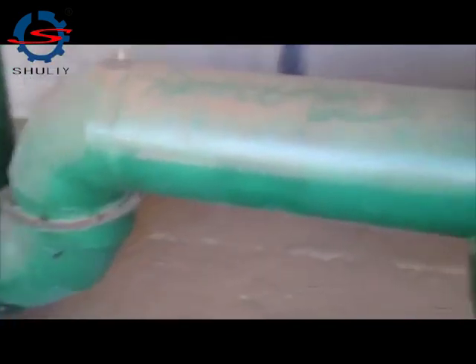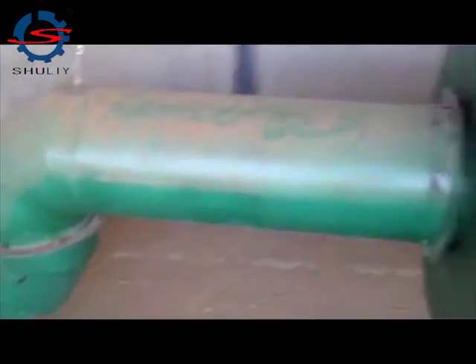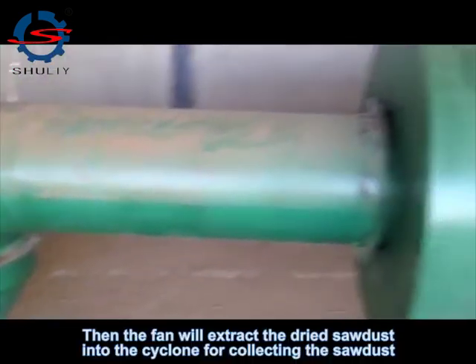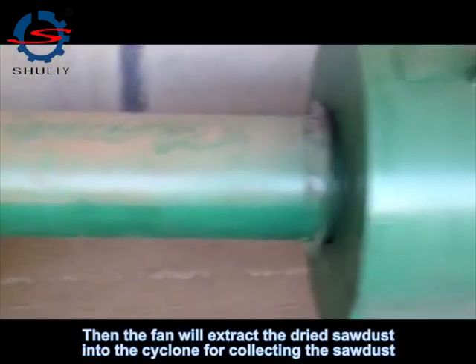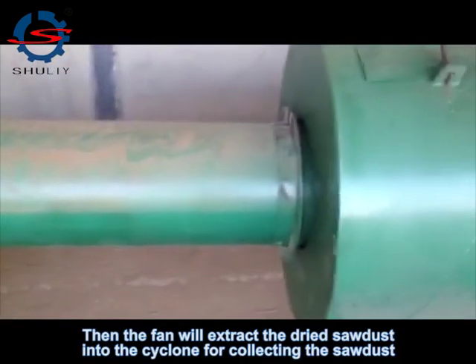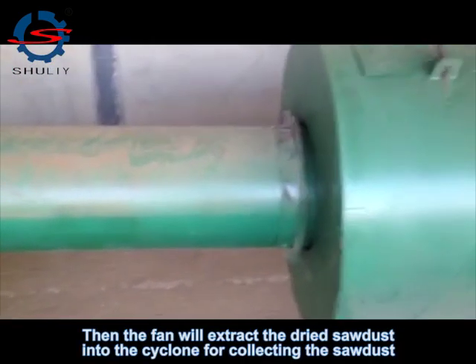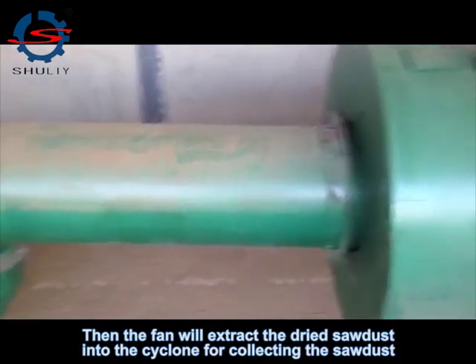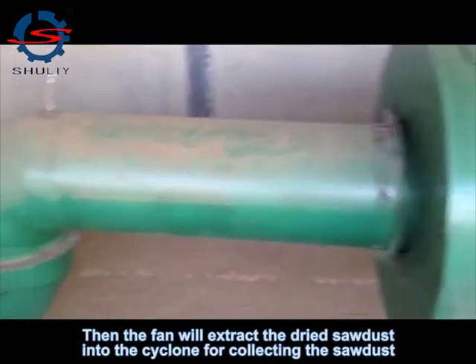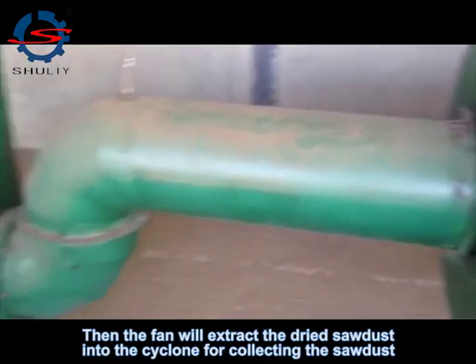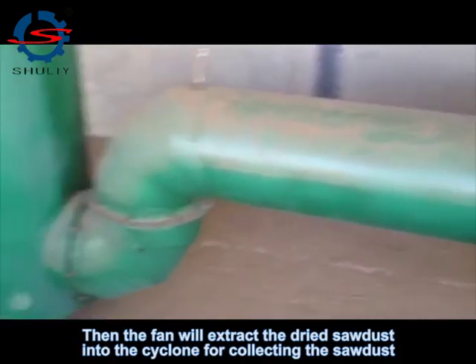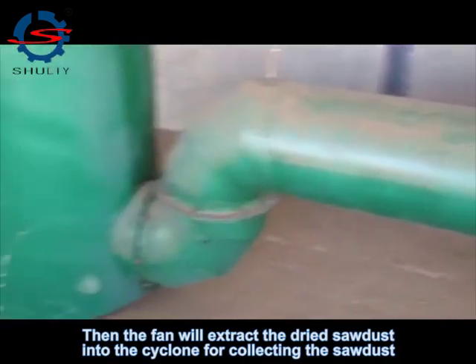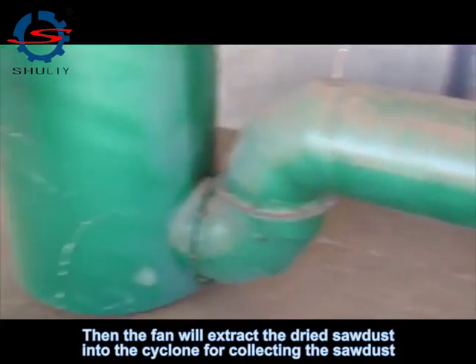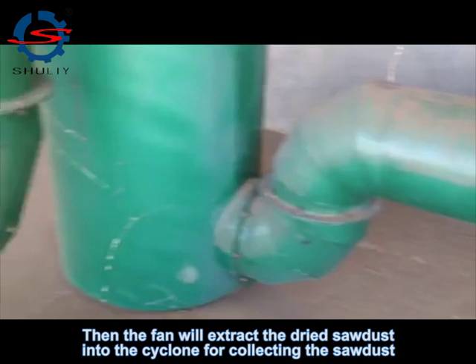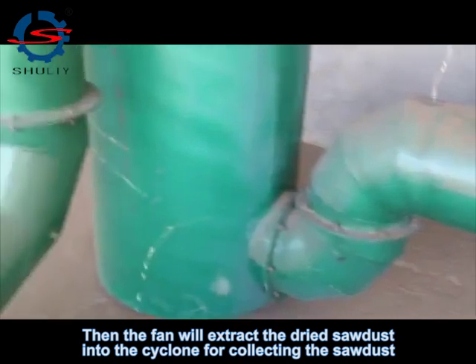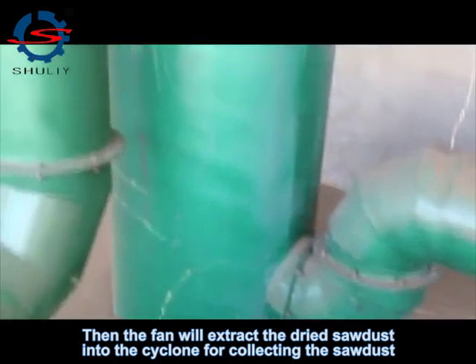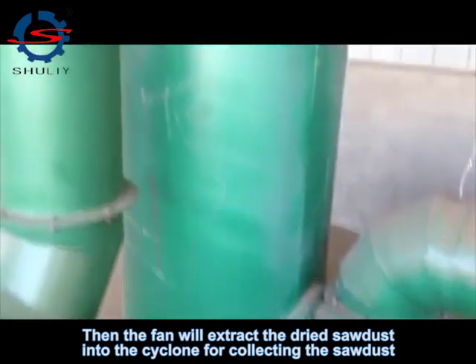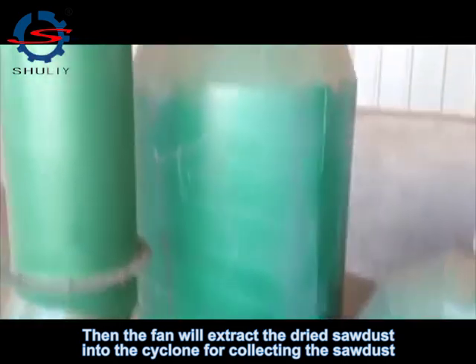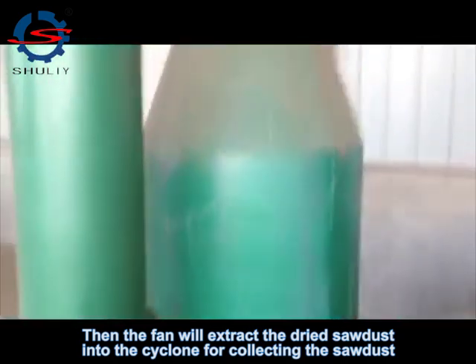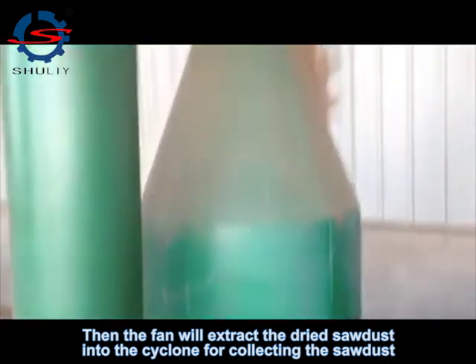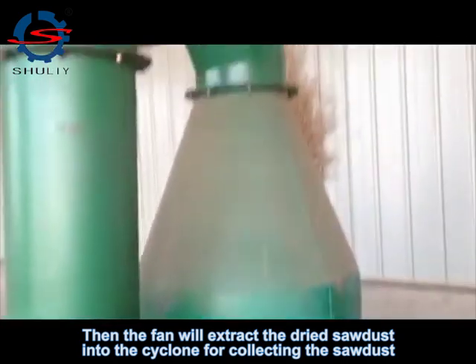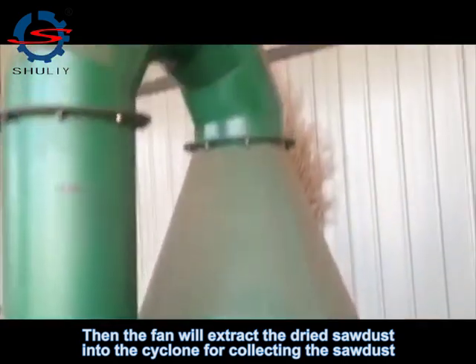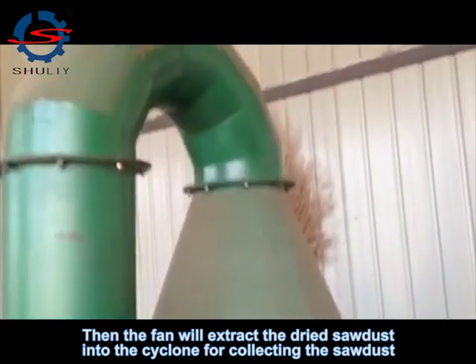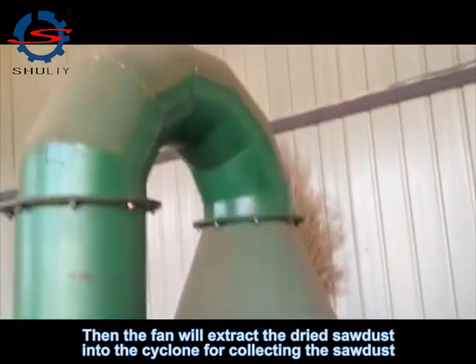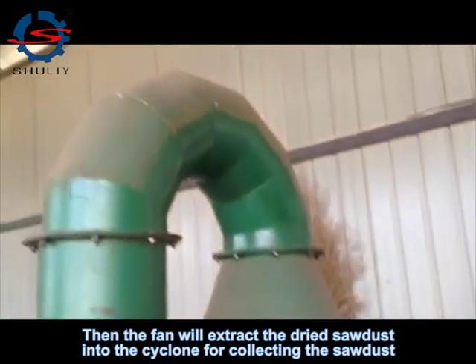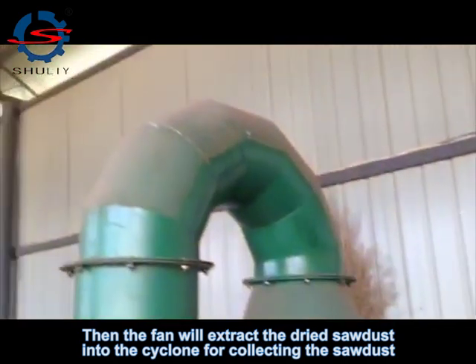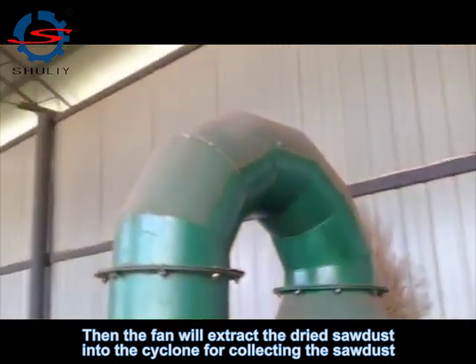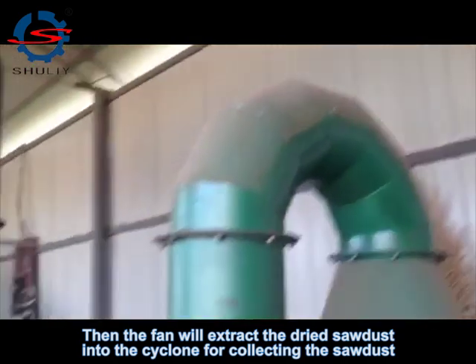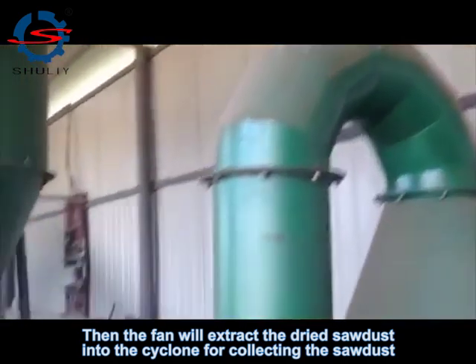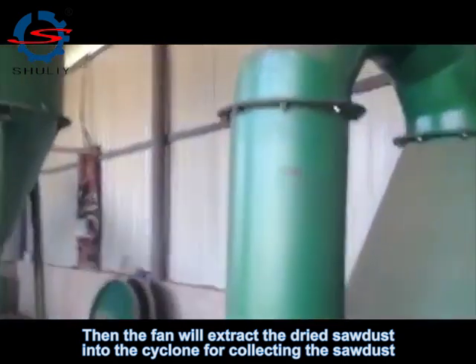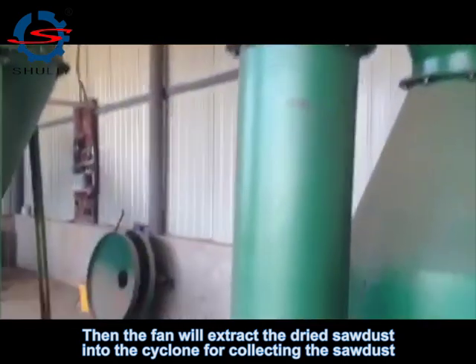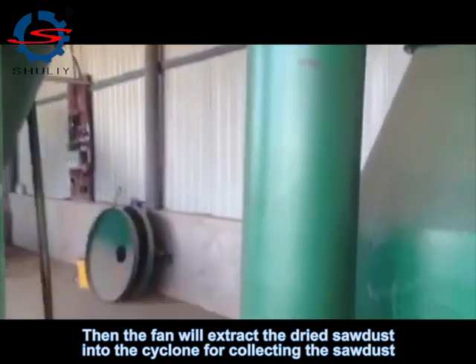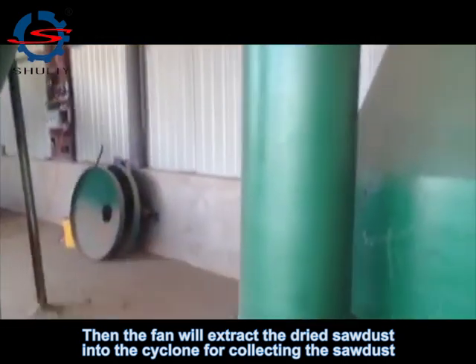Then the fan will extract the dried sawdust into the collection chamber for collecting the sawdust.